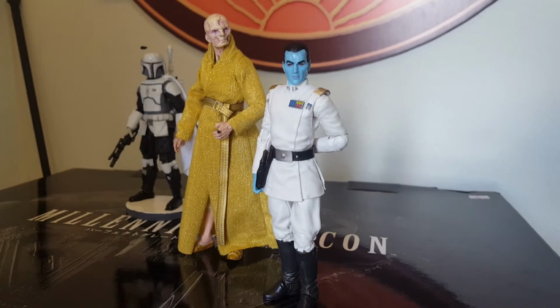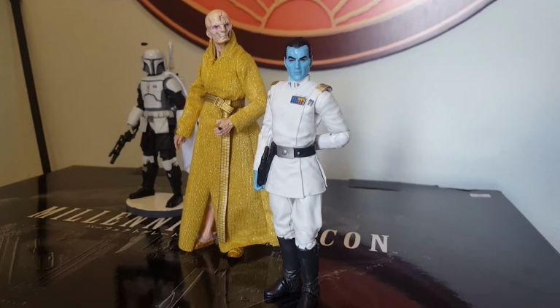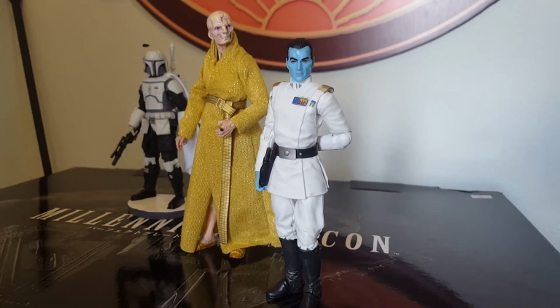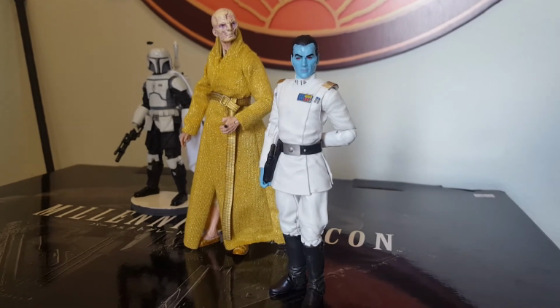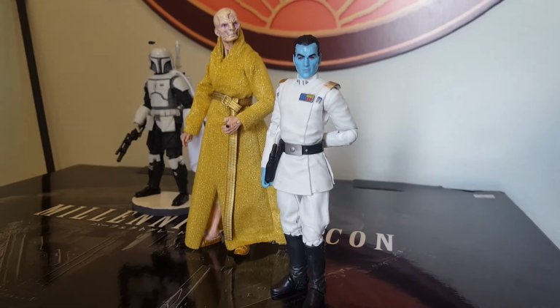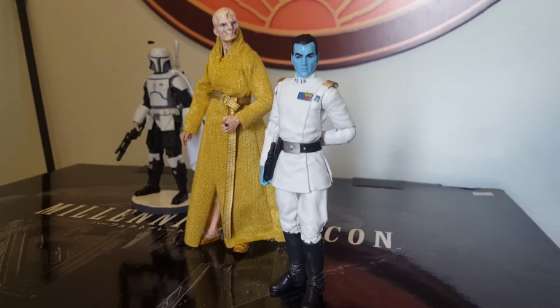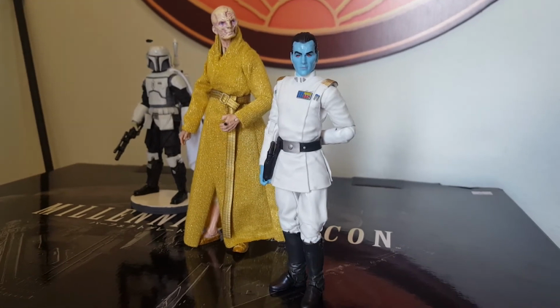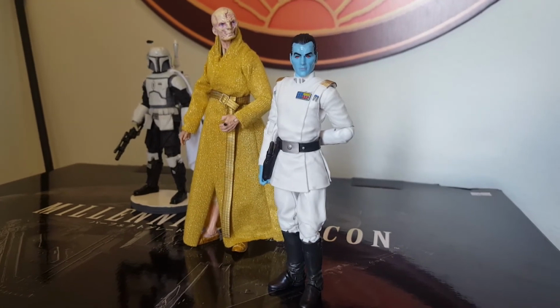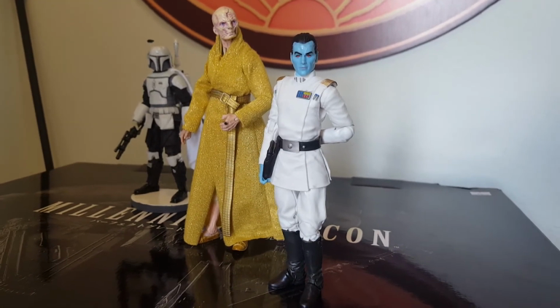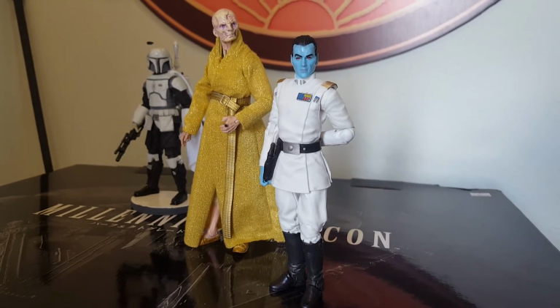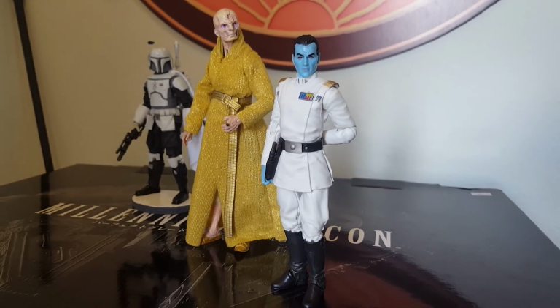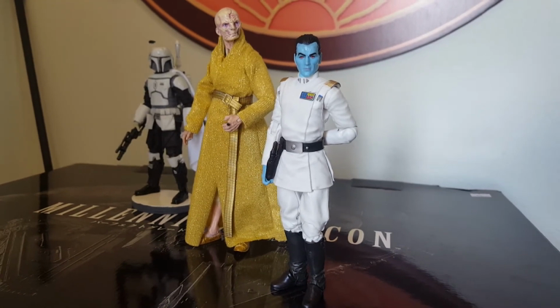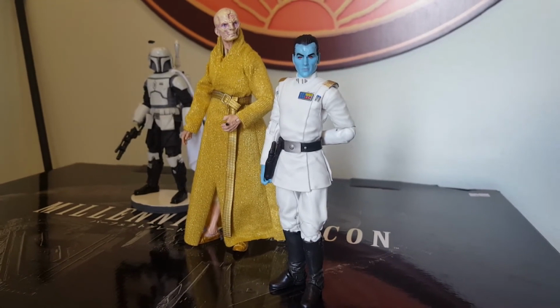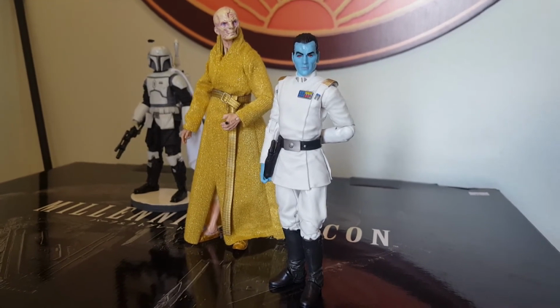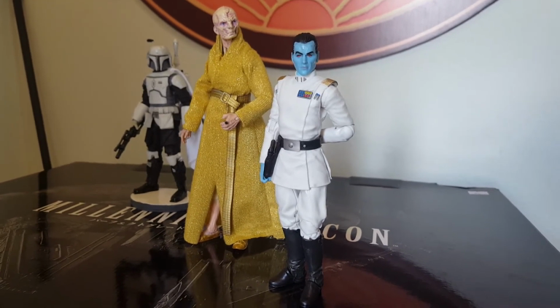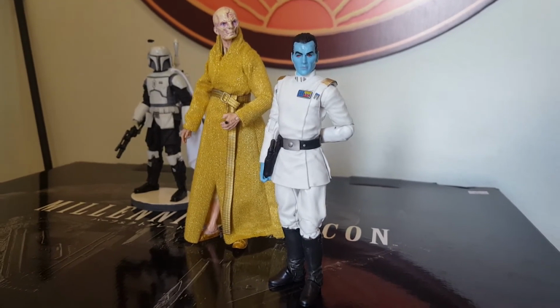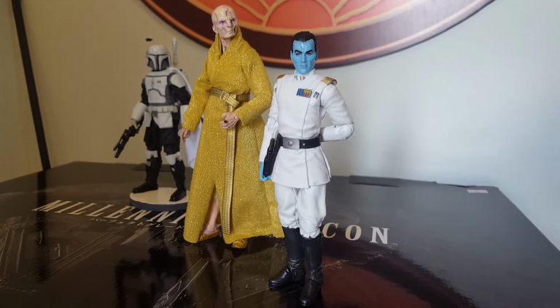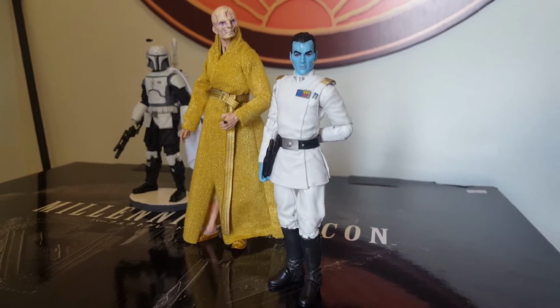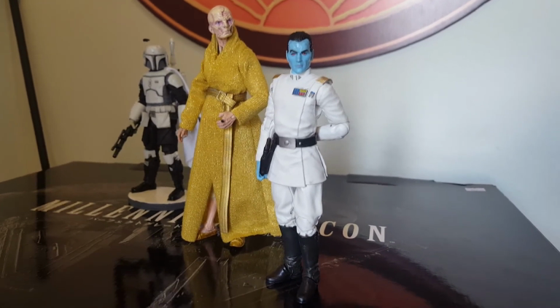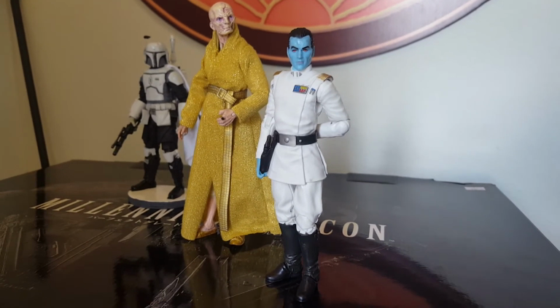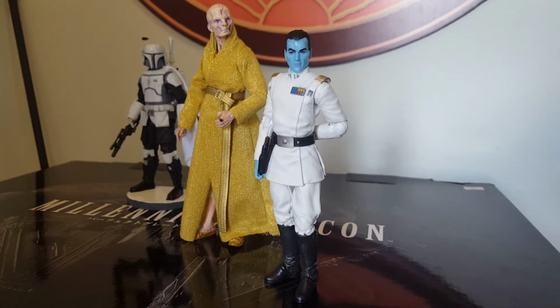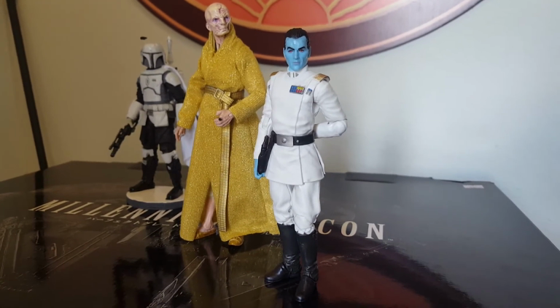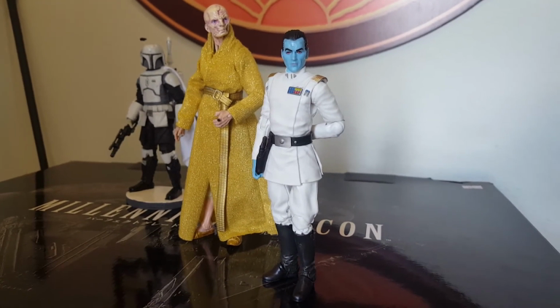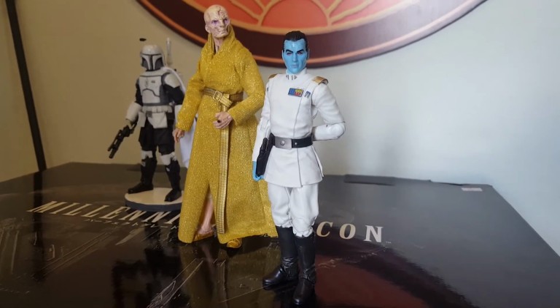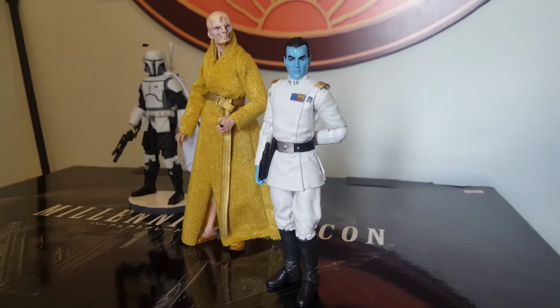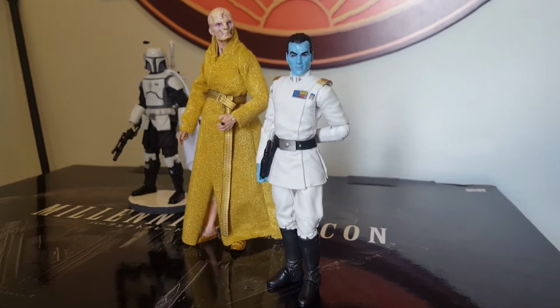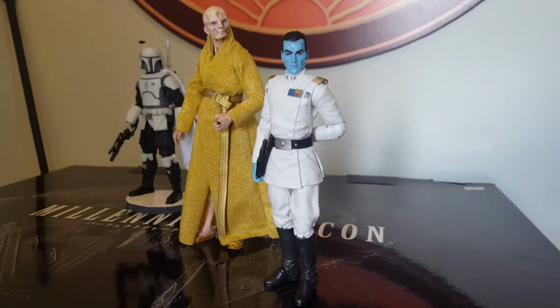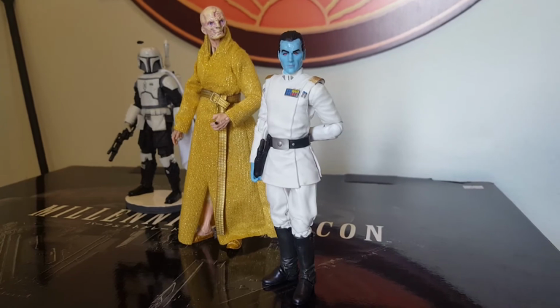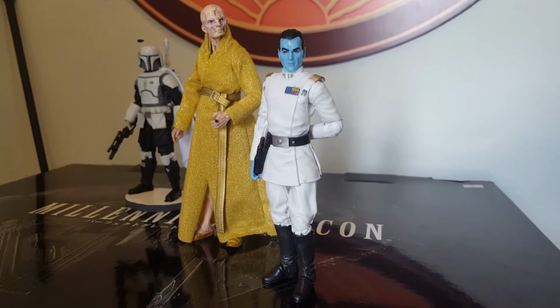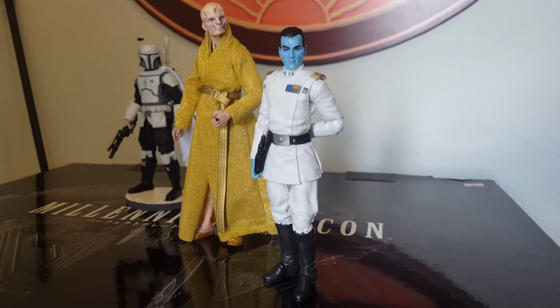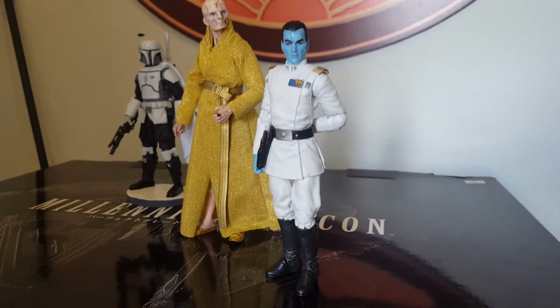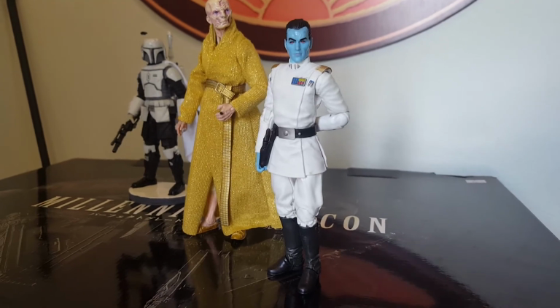Hey, greetings everyone. This is Mike, coming to you from Samurai Geek Designs.